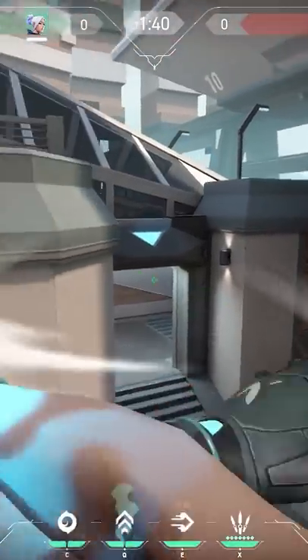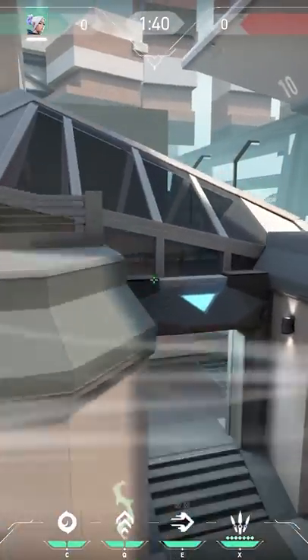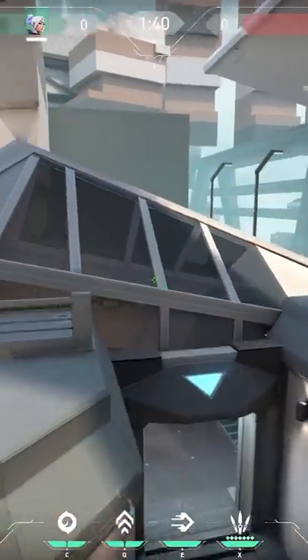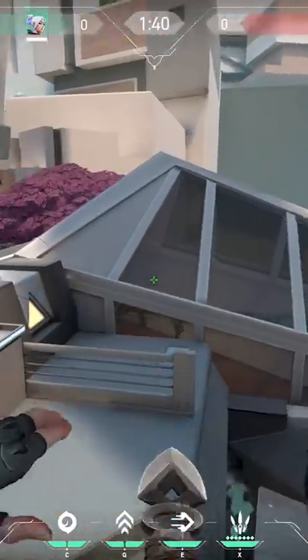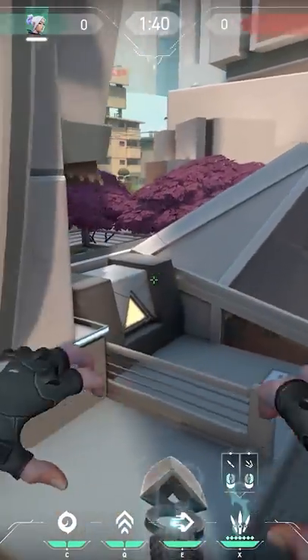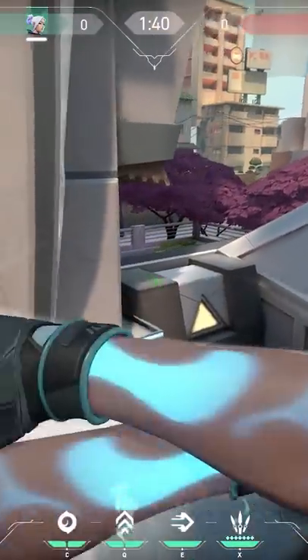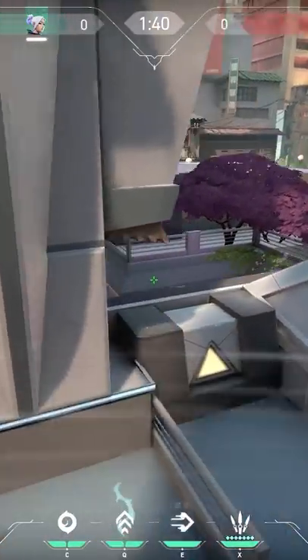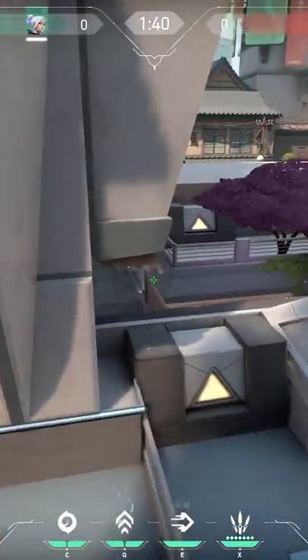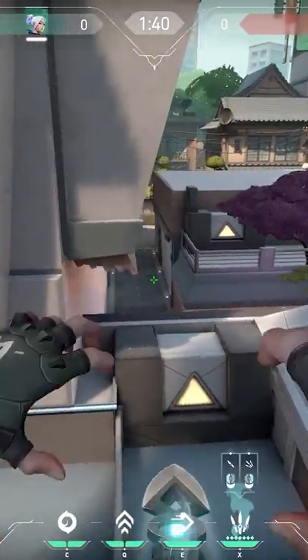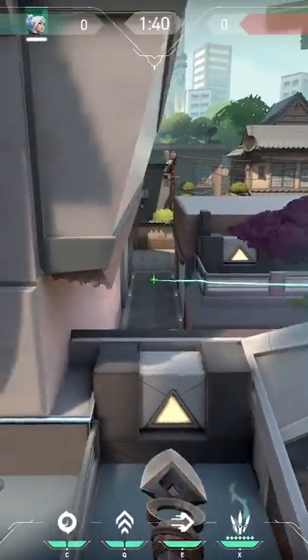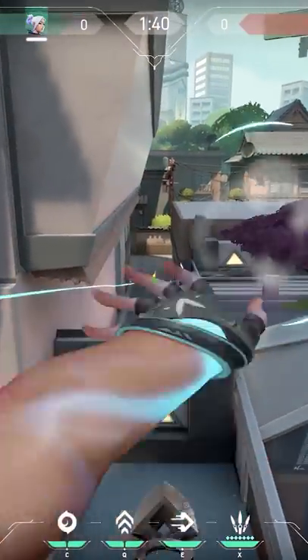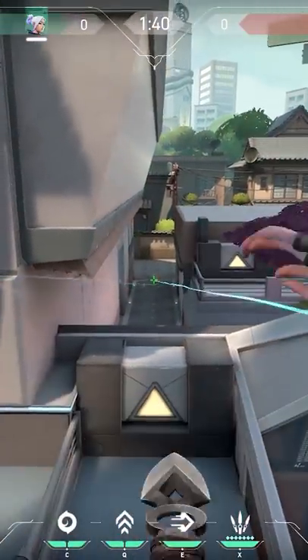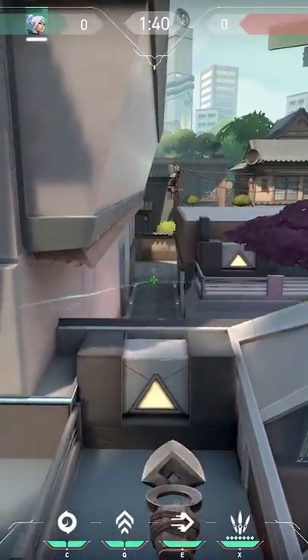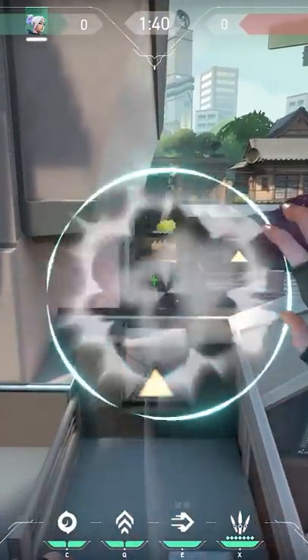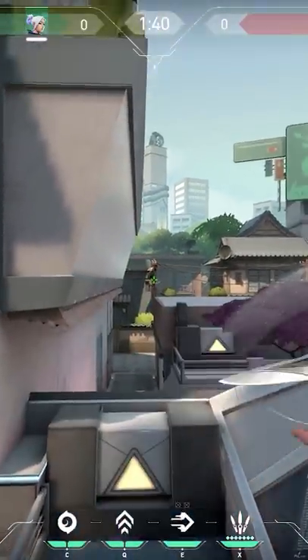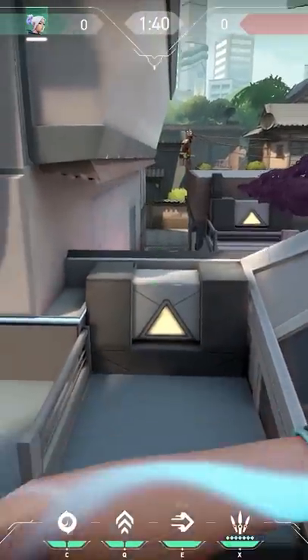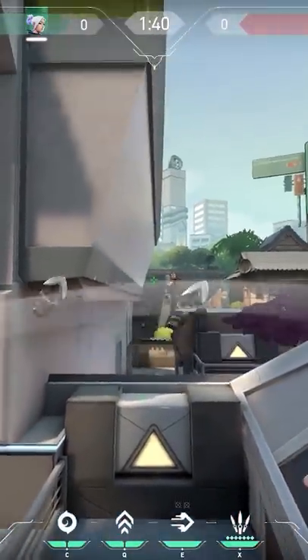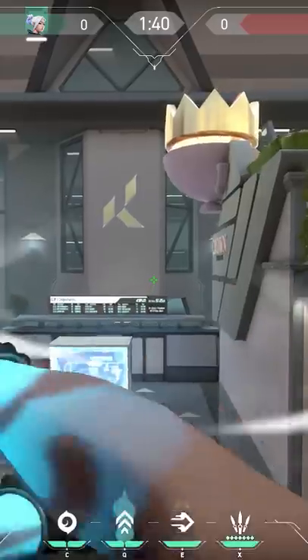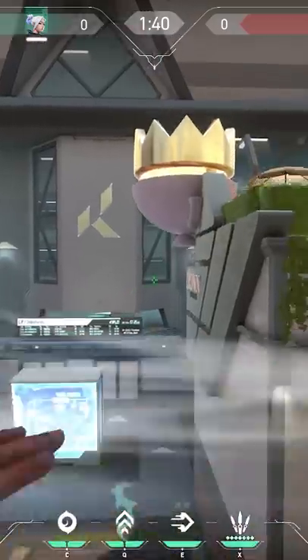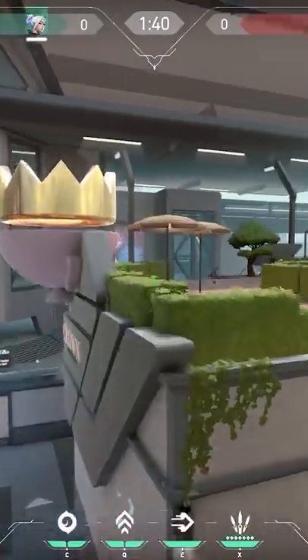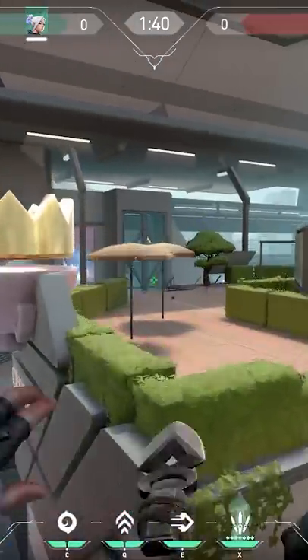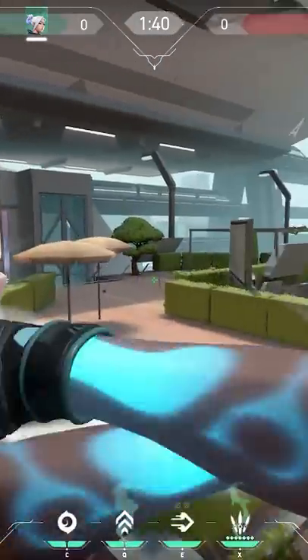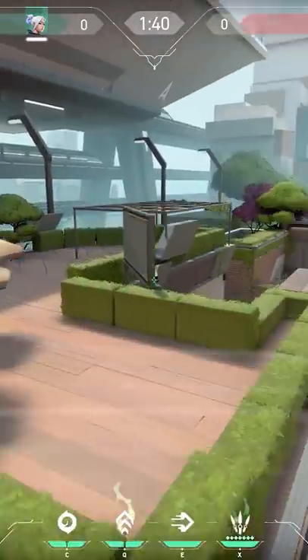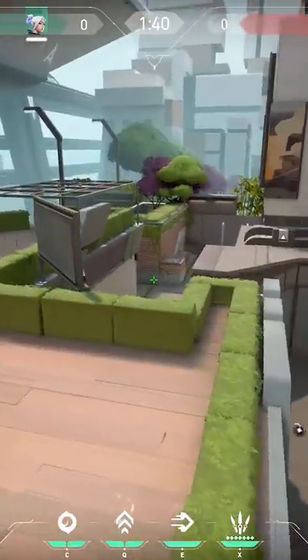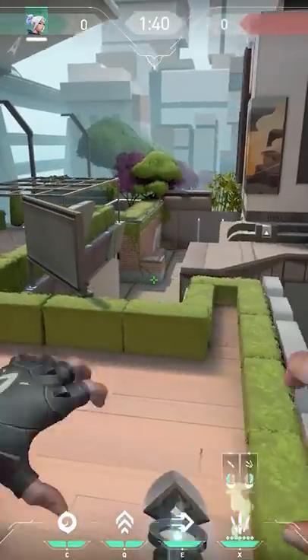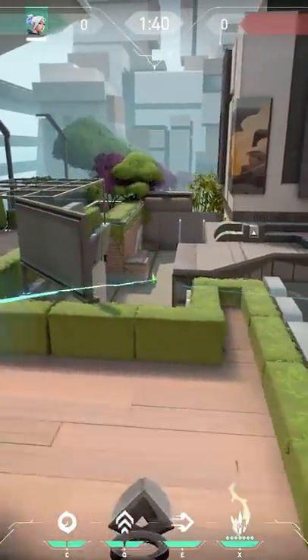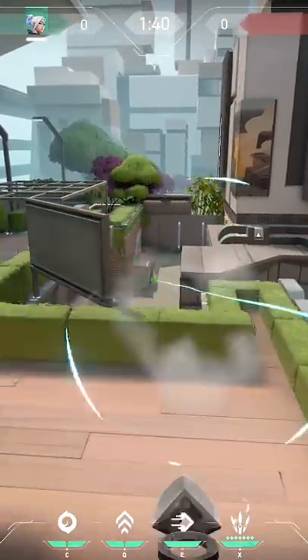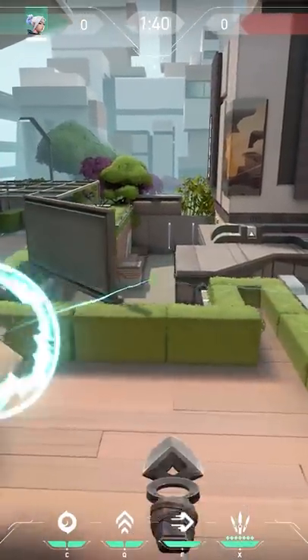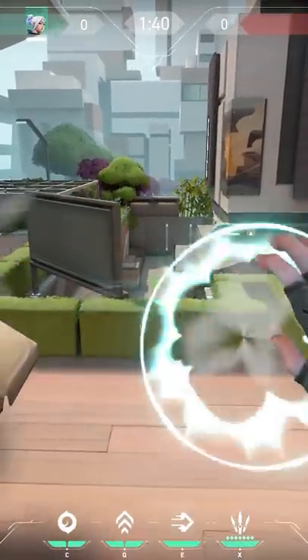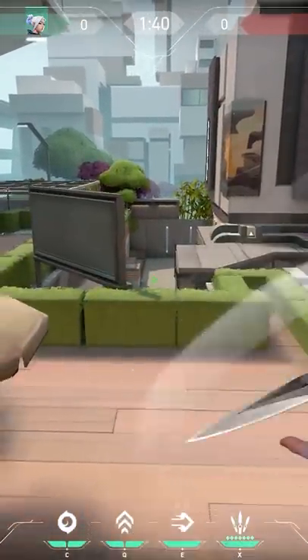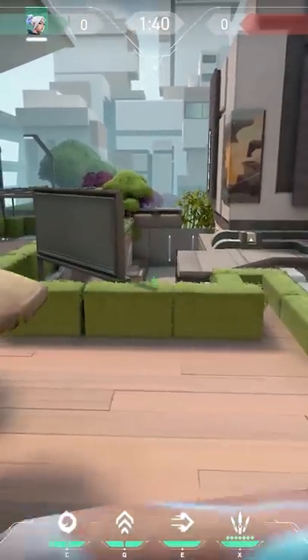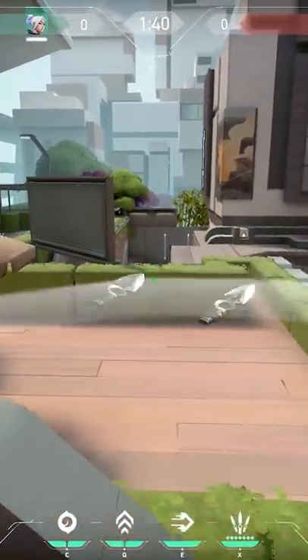From Split Heaven you can look all the way to CT — nice if the enemies are rotating. Or of course the classic one on the defending side if the round is about to start.